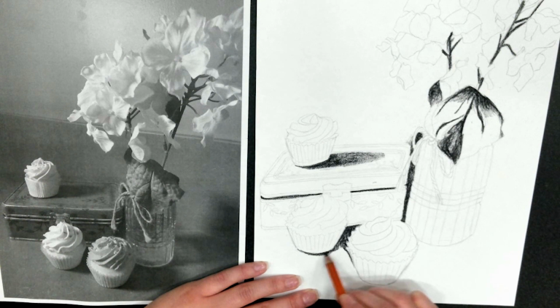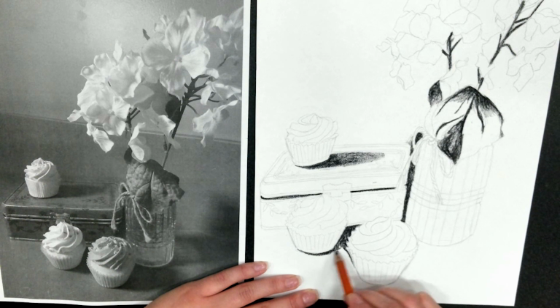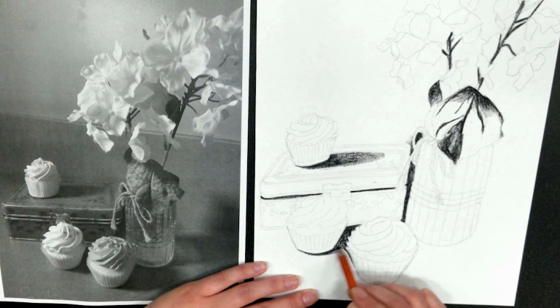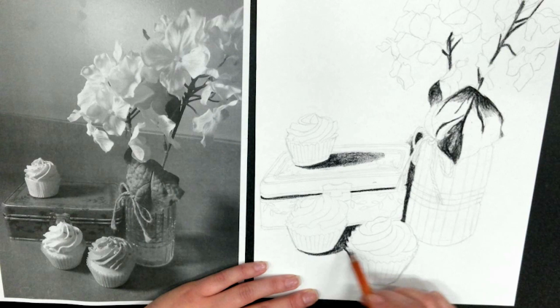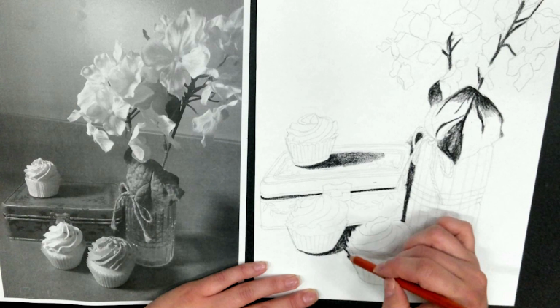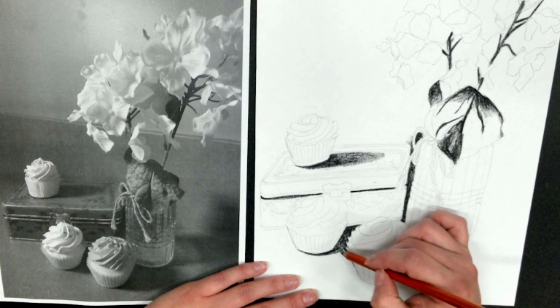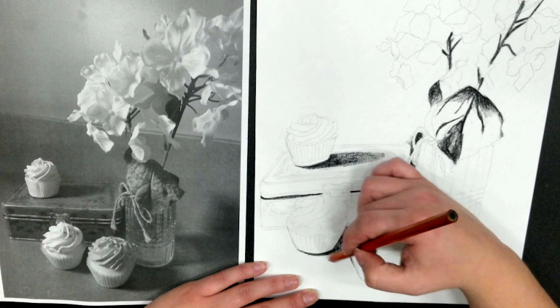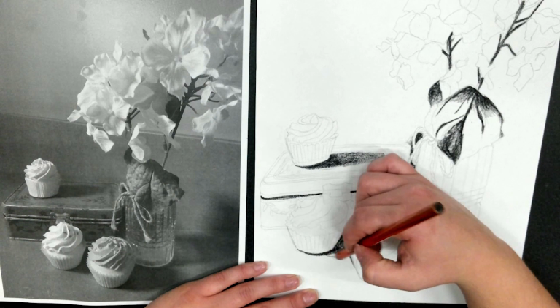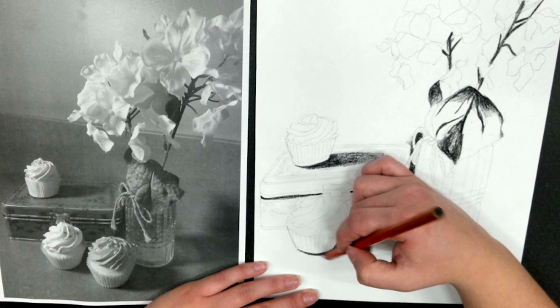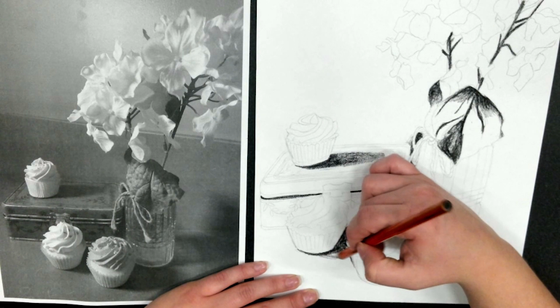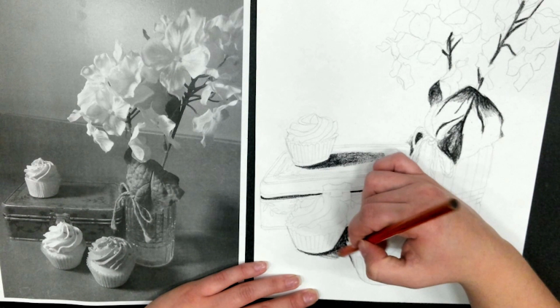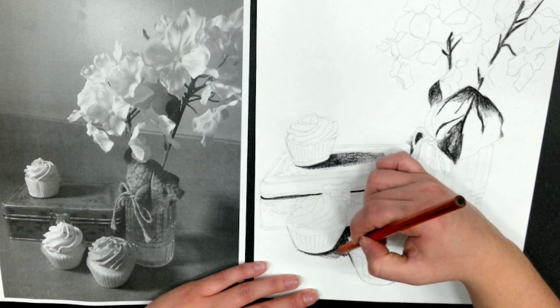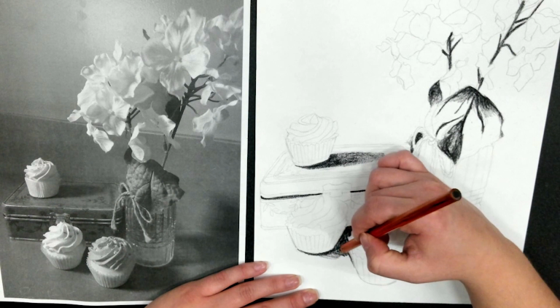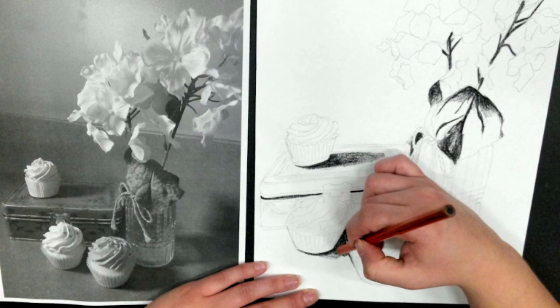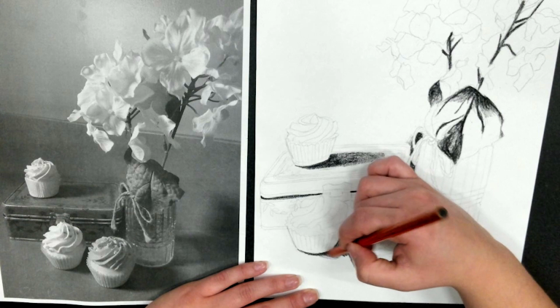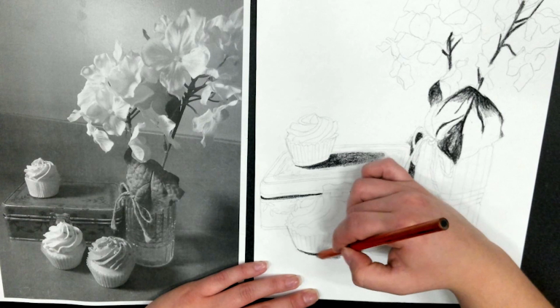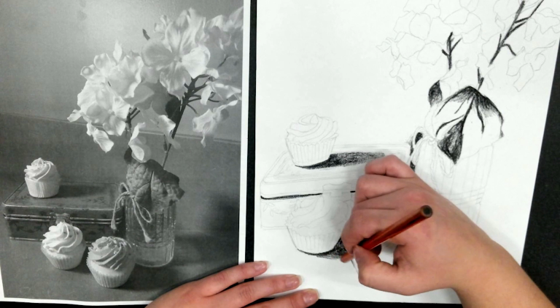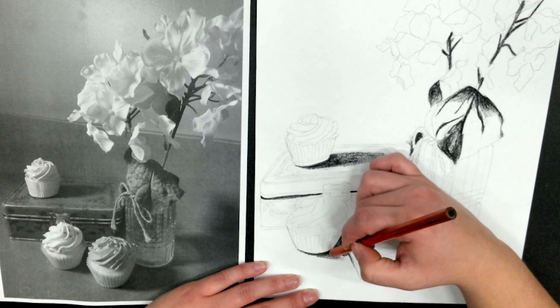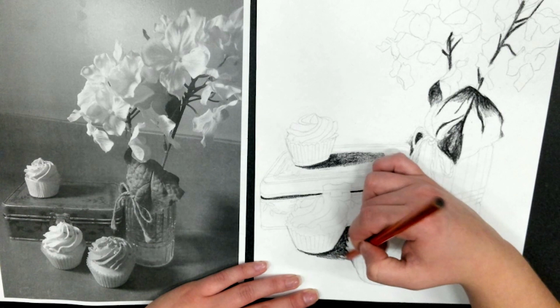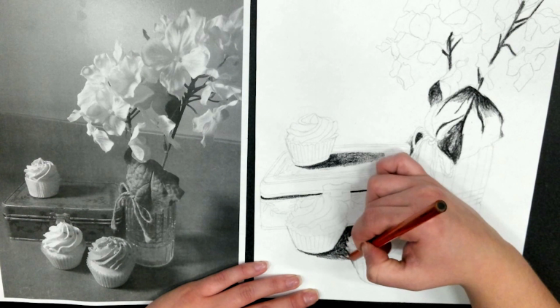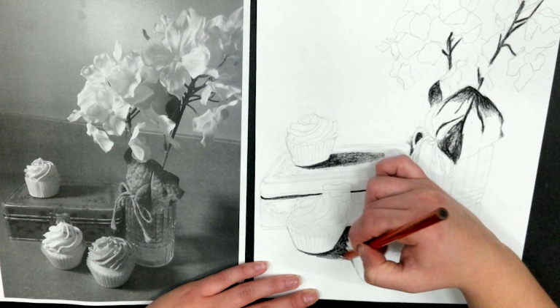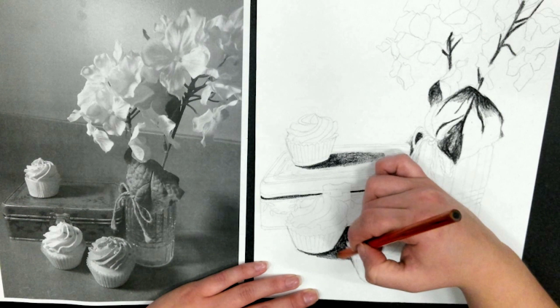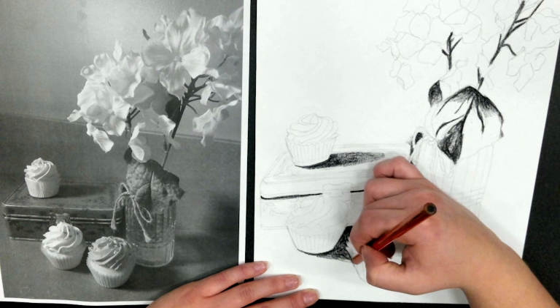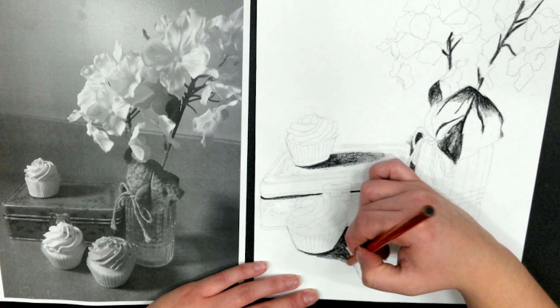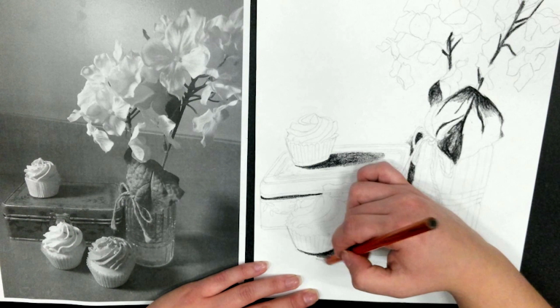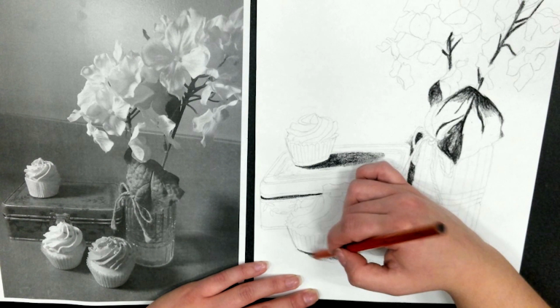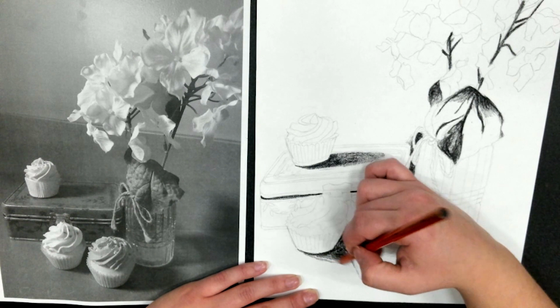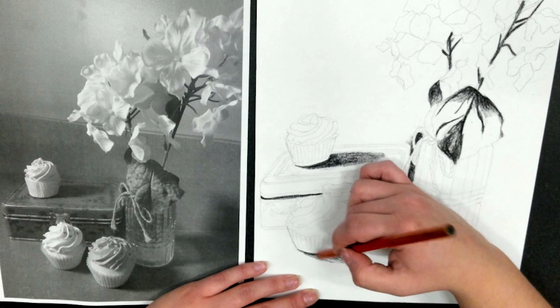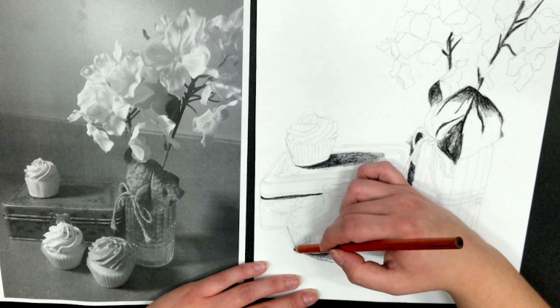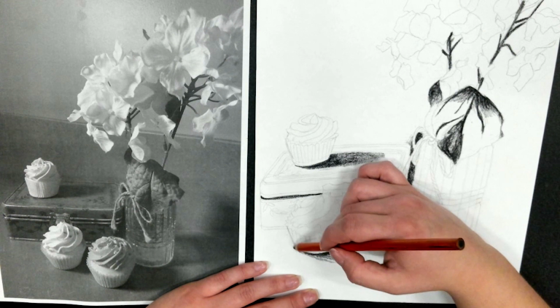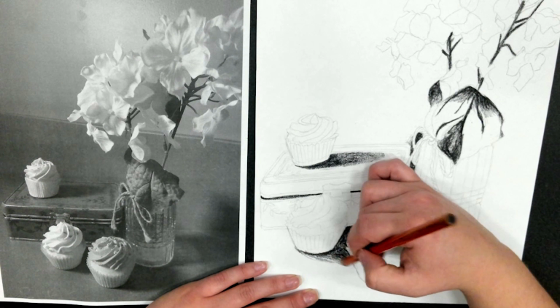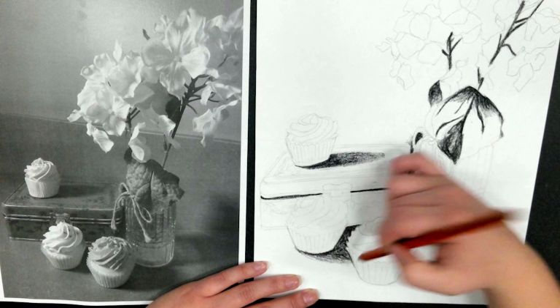Now it is your turn. Using your reference photo and your paper, mark out all the level 10 shadows on yours.